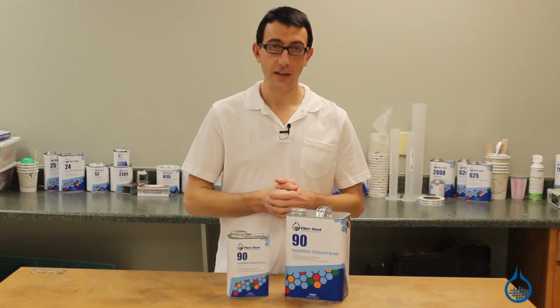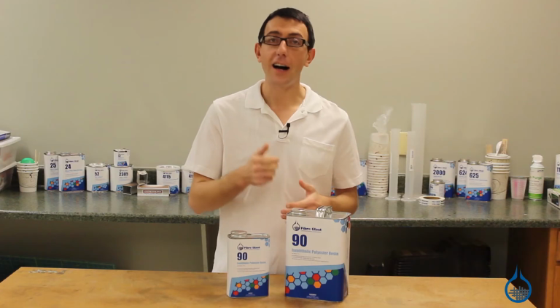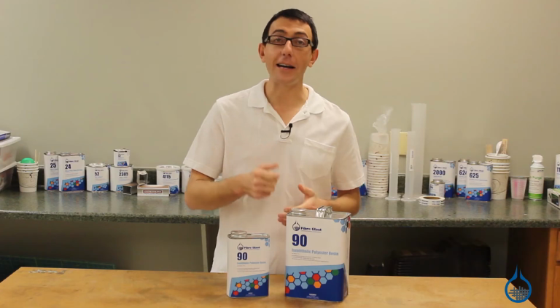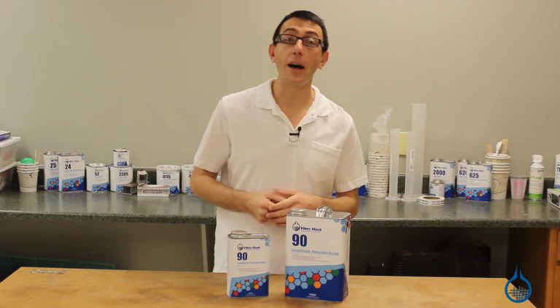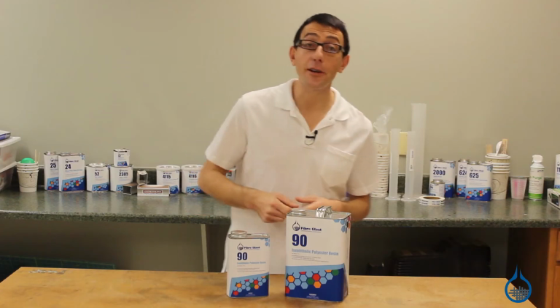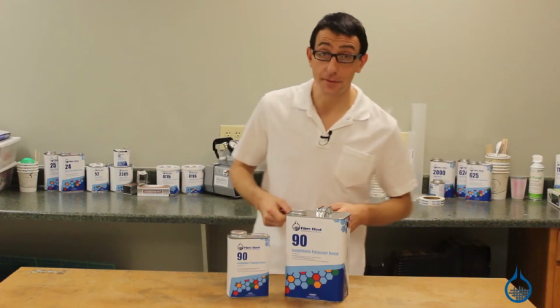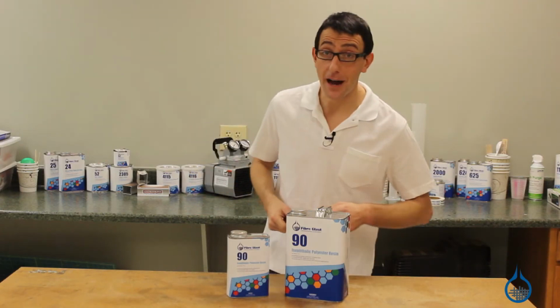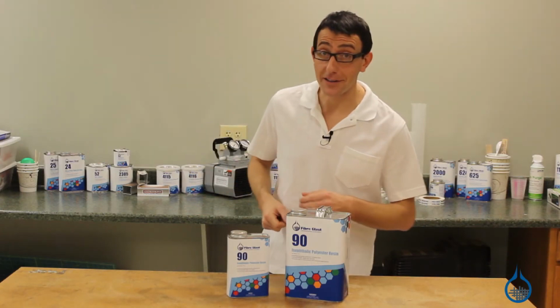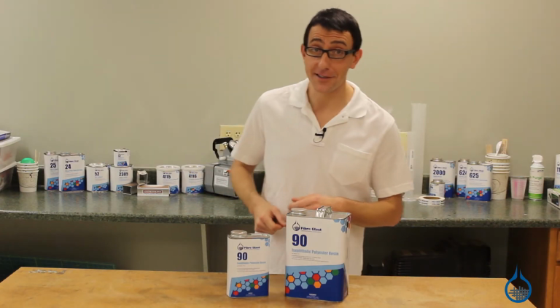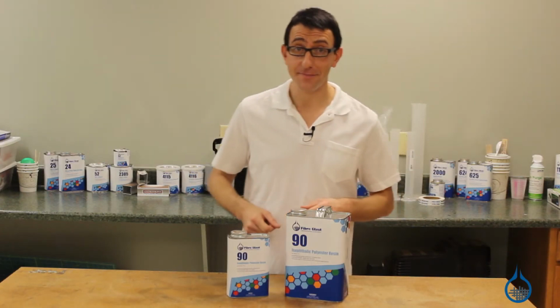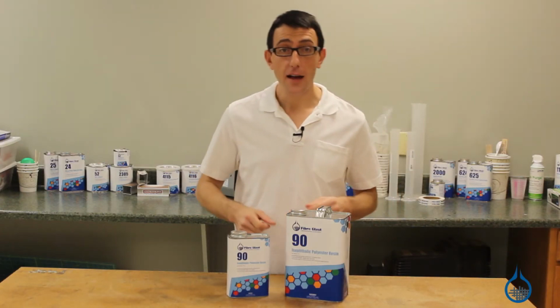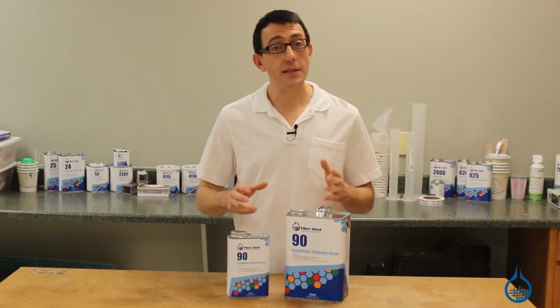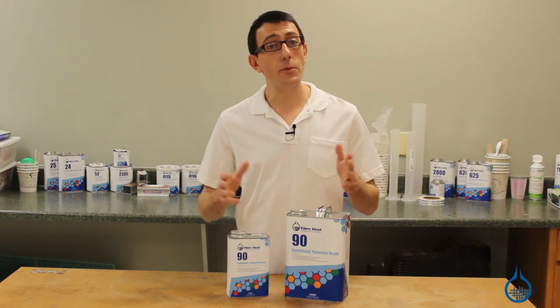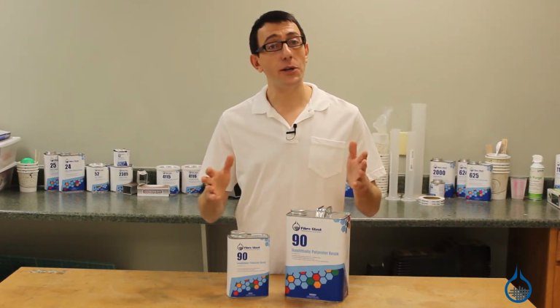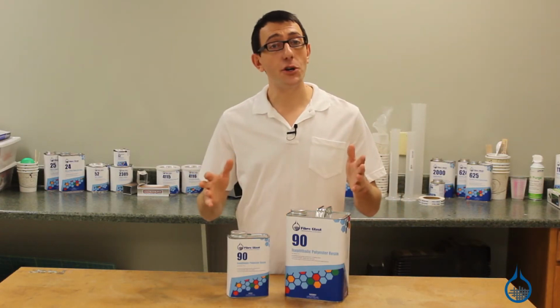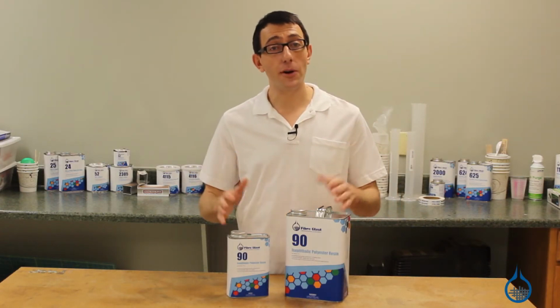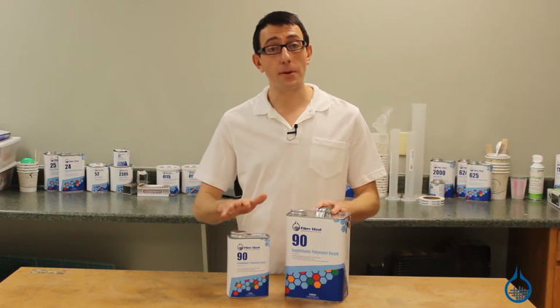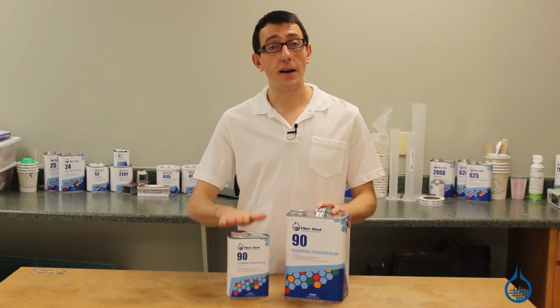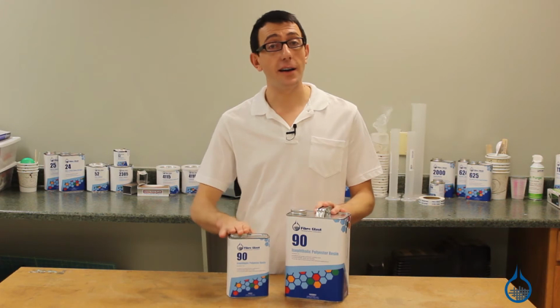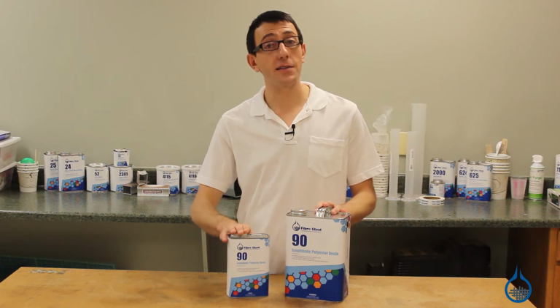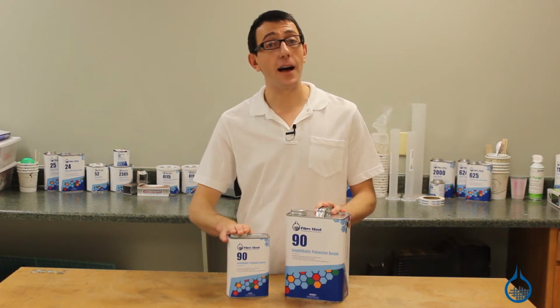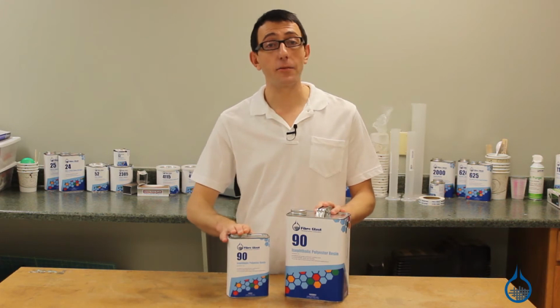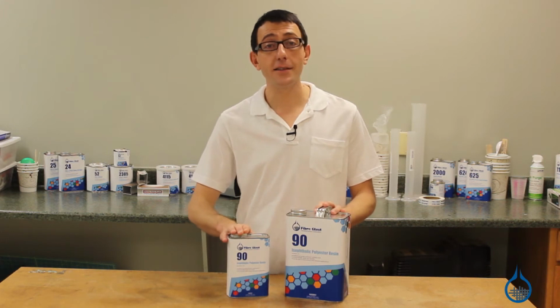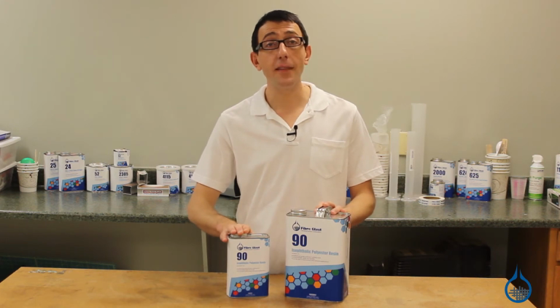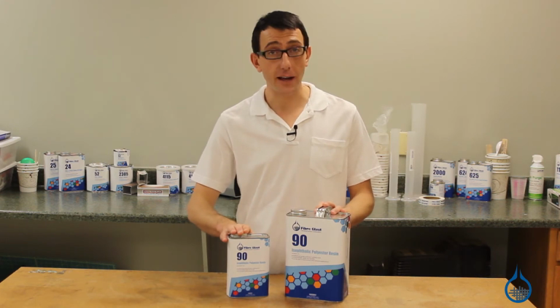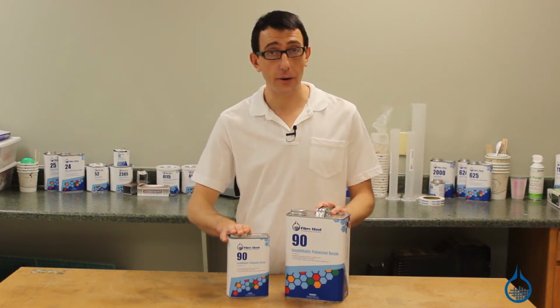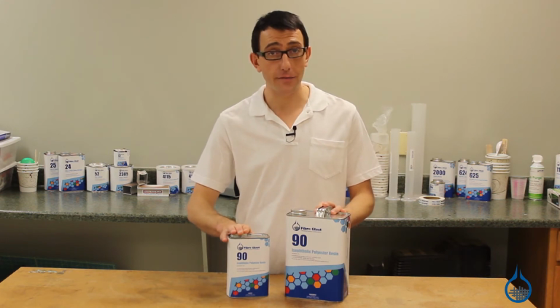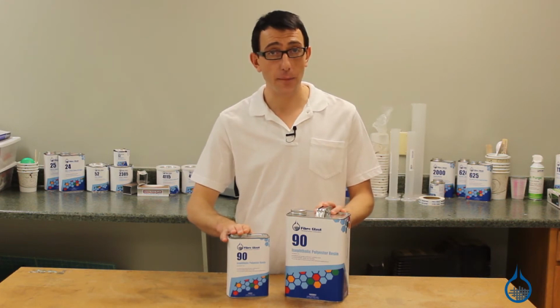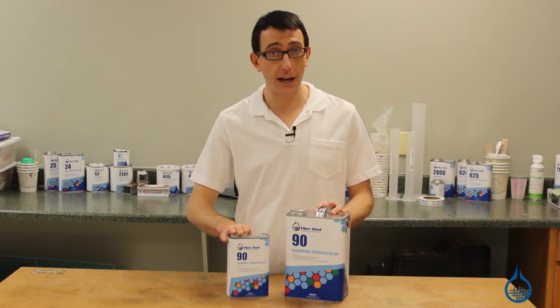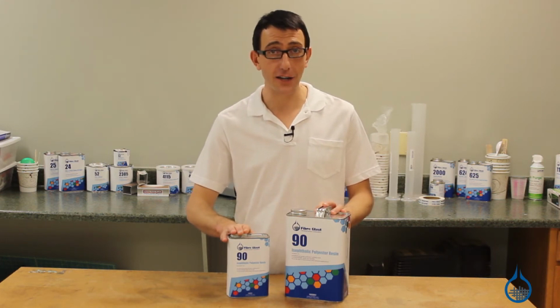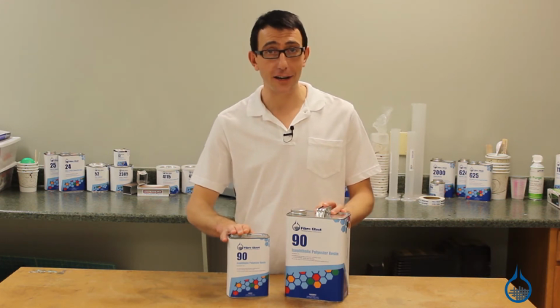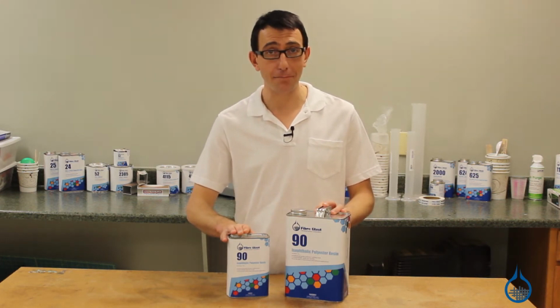Hi, I'm Chris from FiberGlast. Today we're going to show you our Number 90 isophthalic resin that we carry on FiberGlast.com.